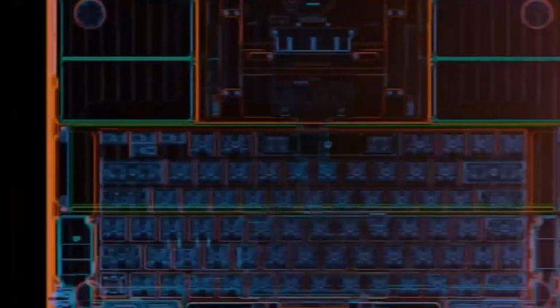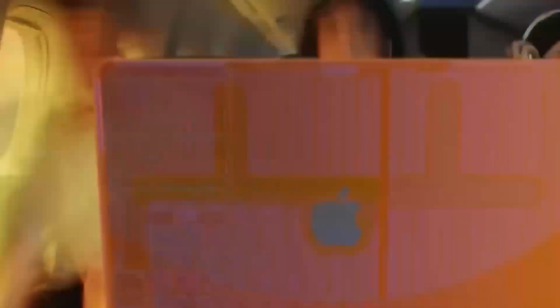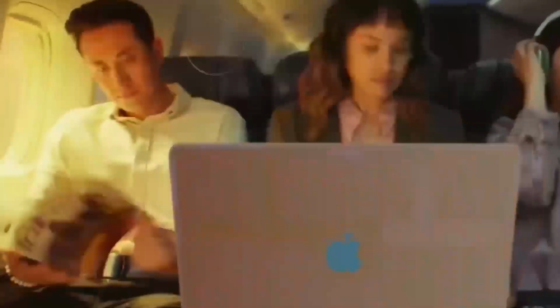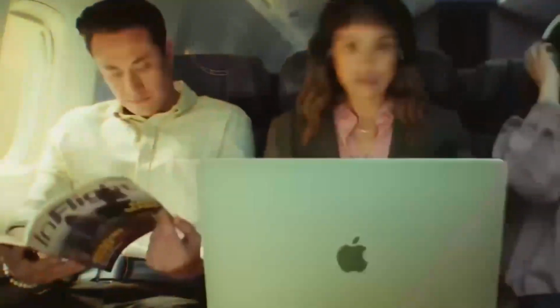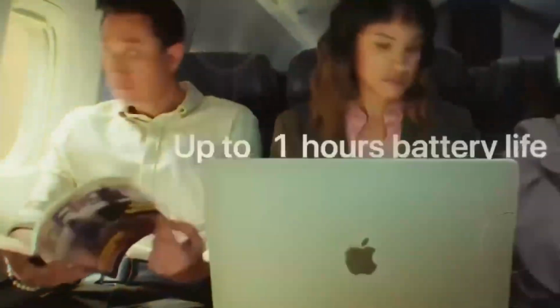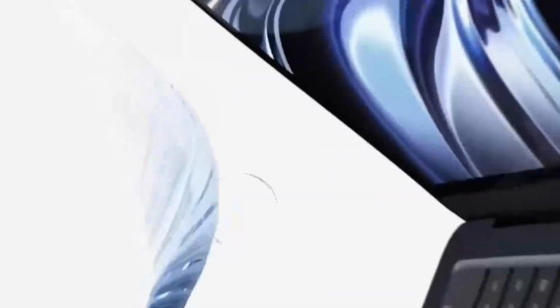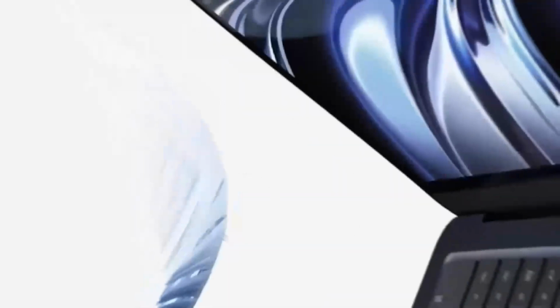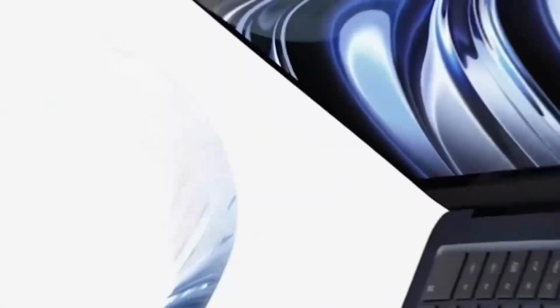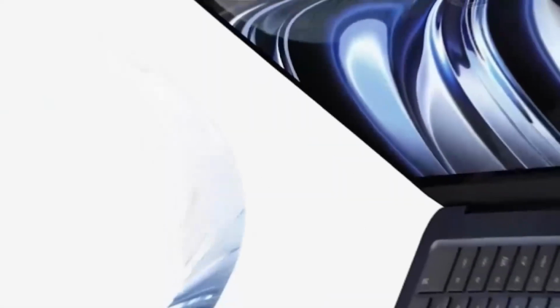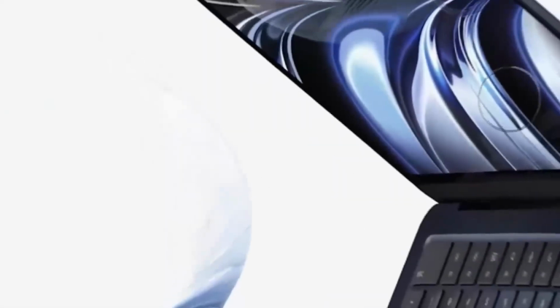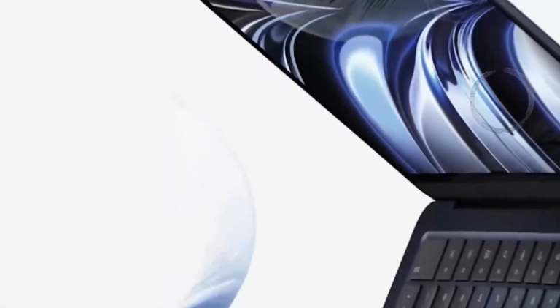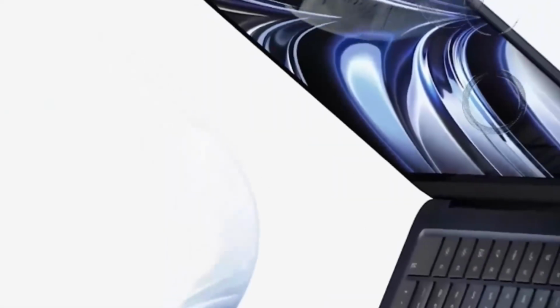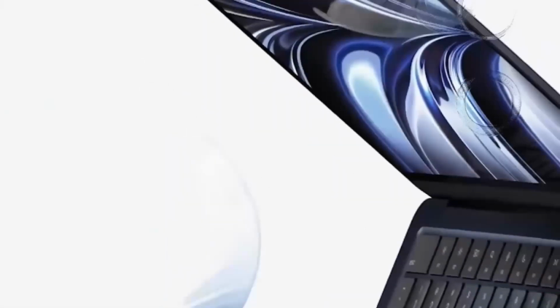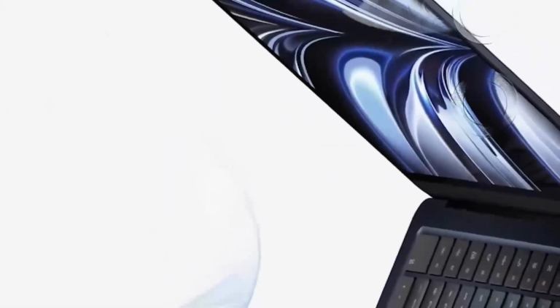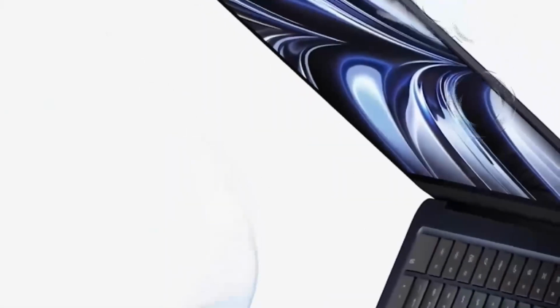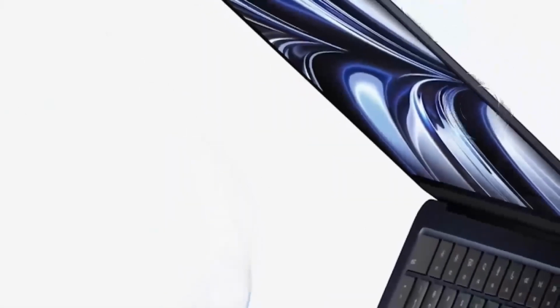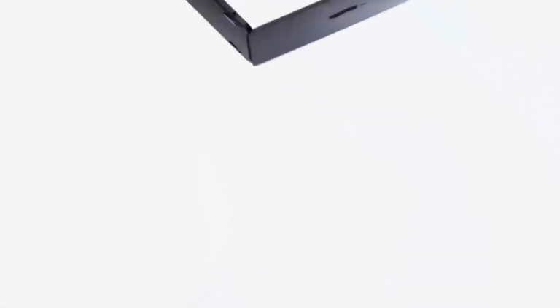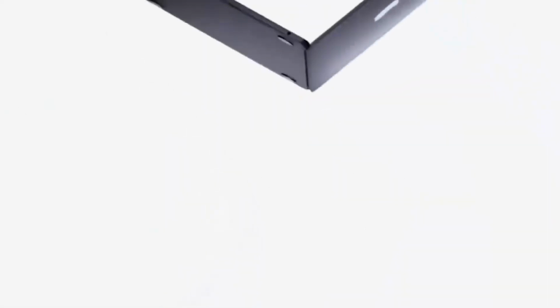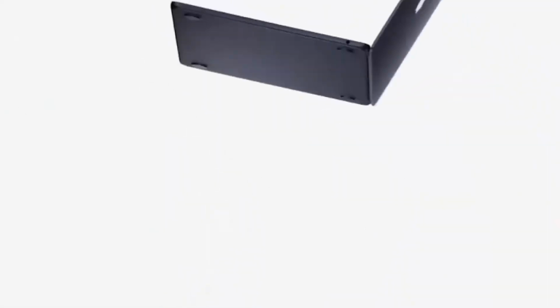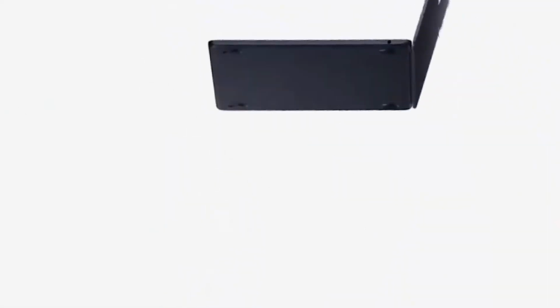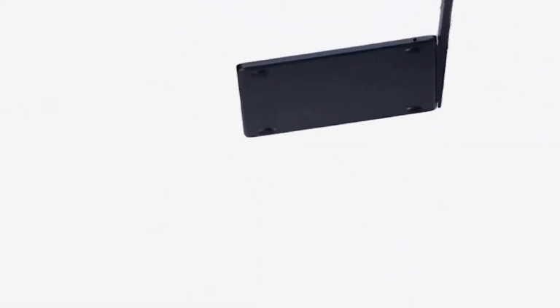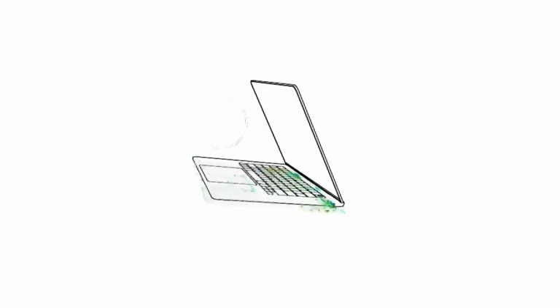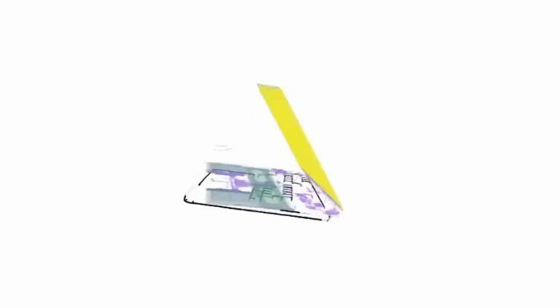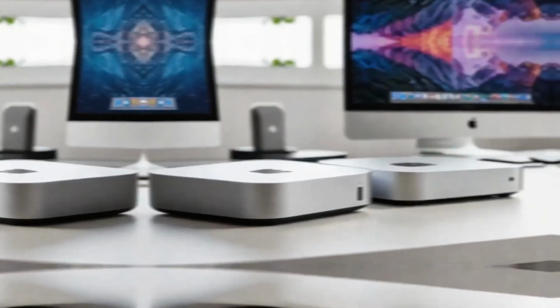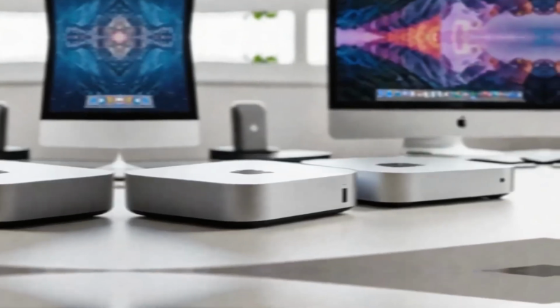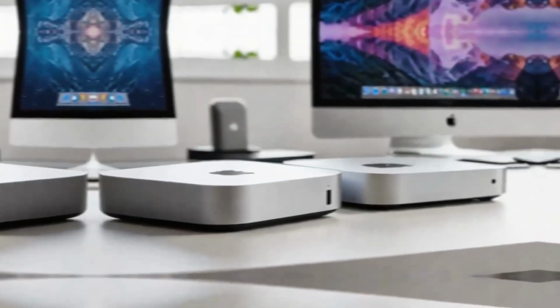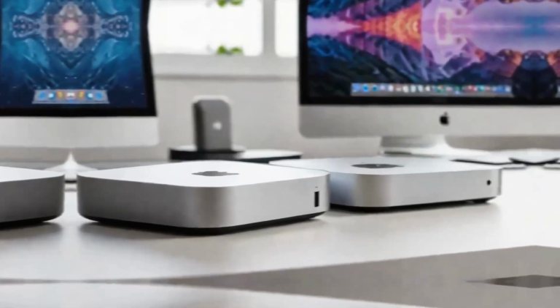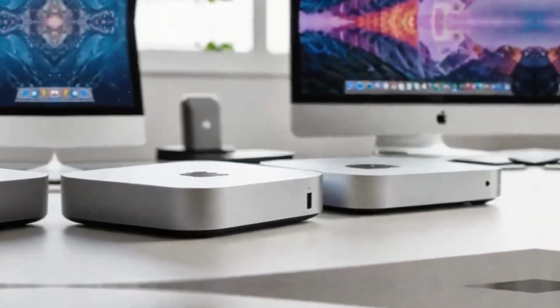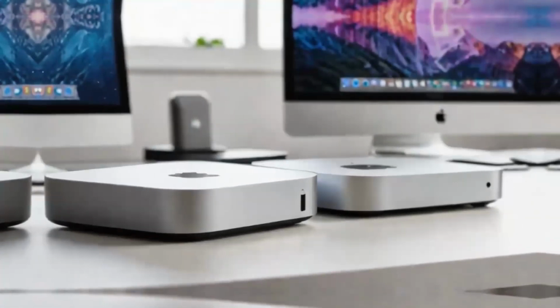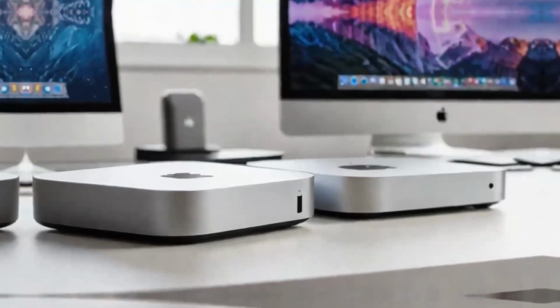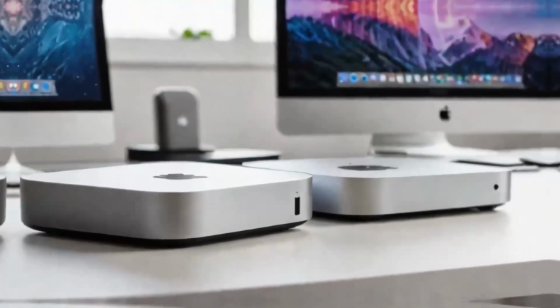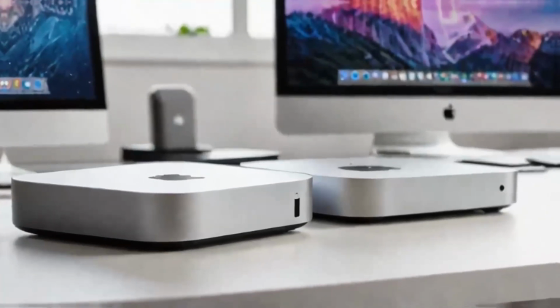Our gaming PC is equipped with an AMD Ryzen 950-900X CPU, an NVIDIA GeForce RTX 3080 GPU, 32GB of DDR4 RAM, and 1TB of NVMe SSD storage — a beast of a machine designed to handle even the most demanding games at 4K resolutions.